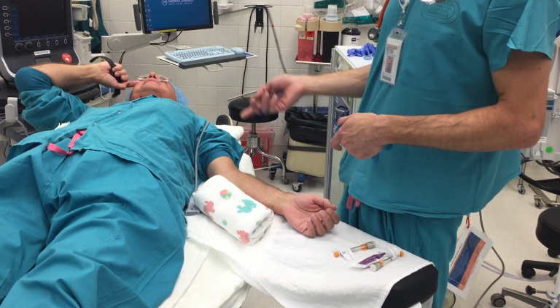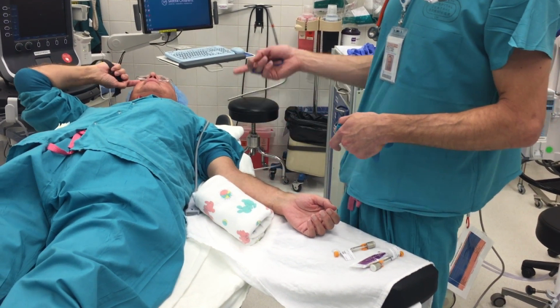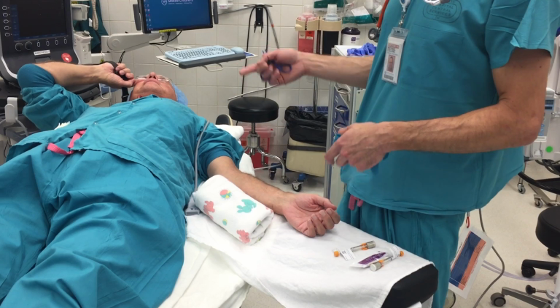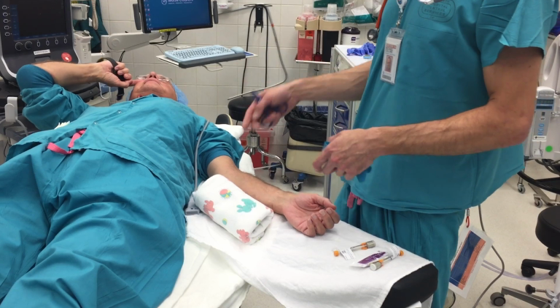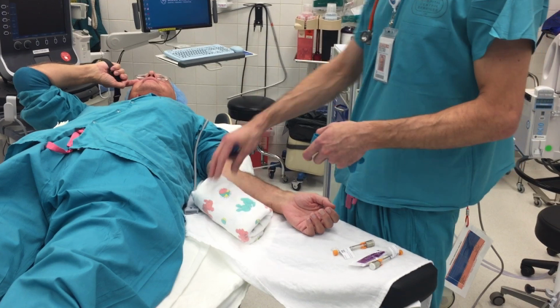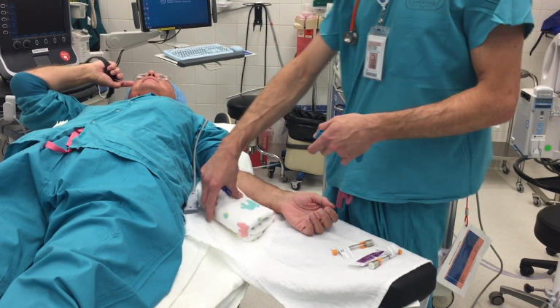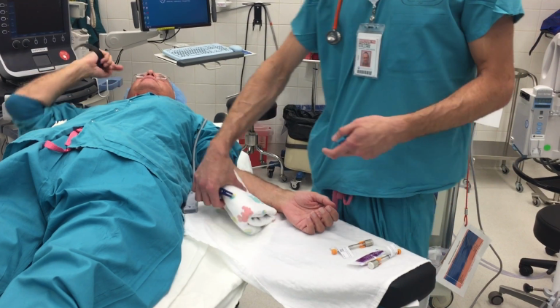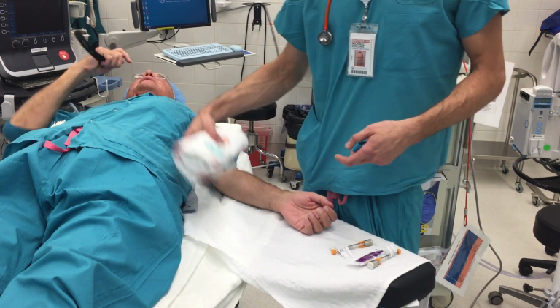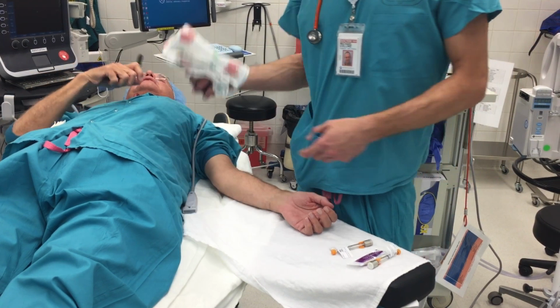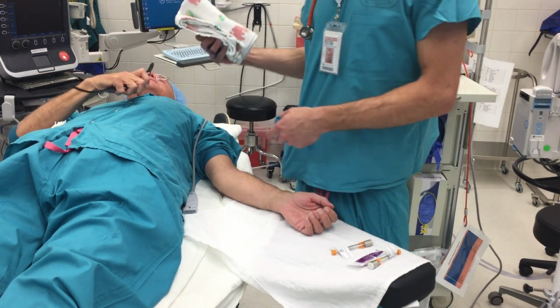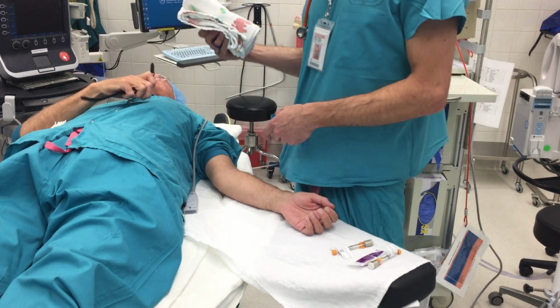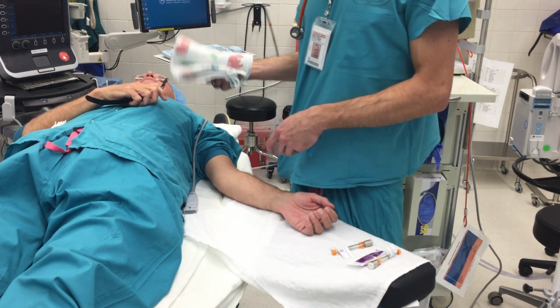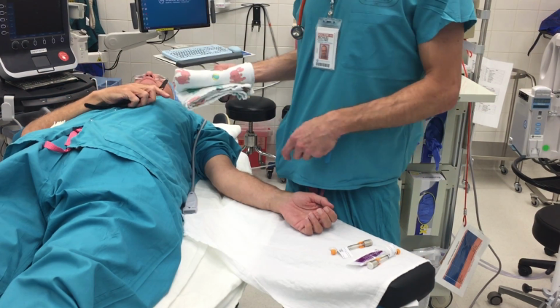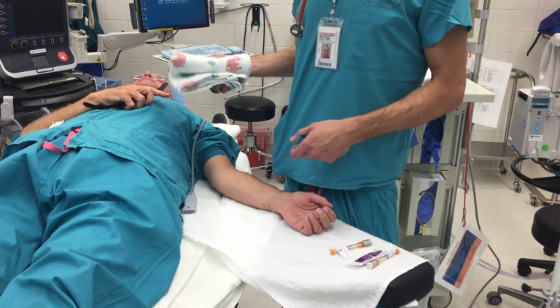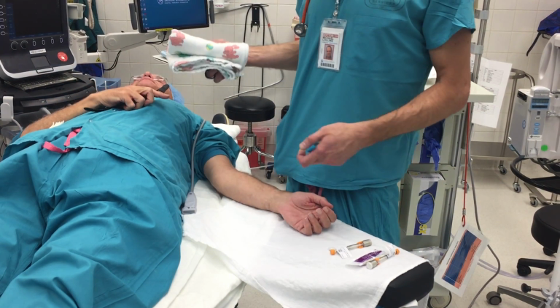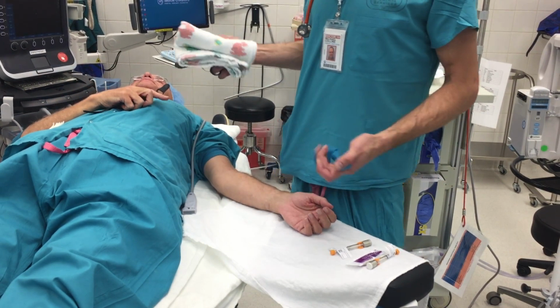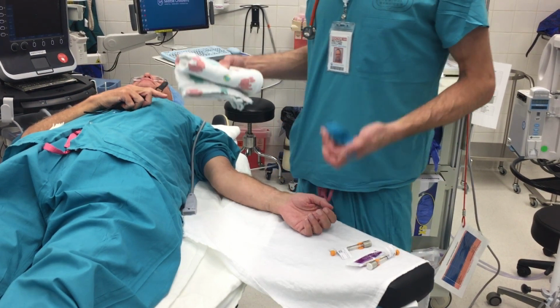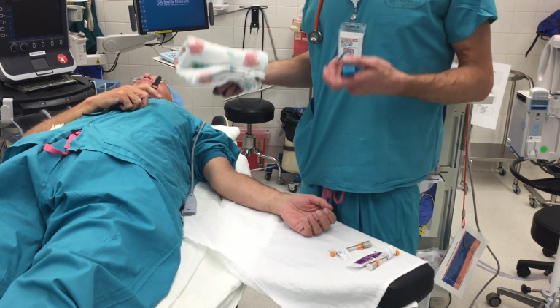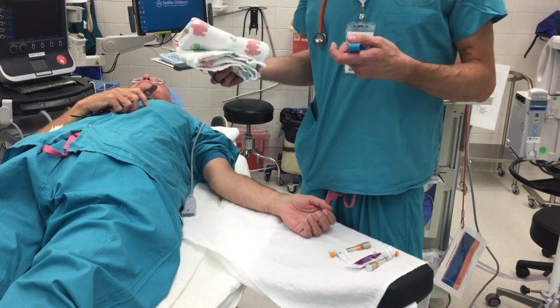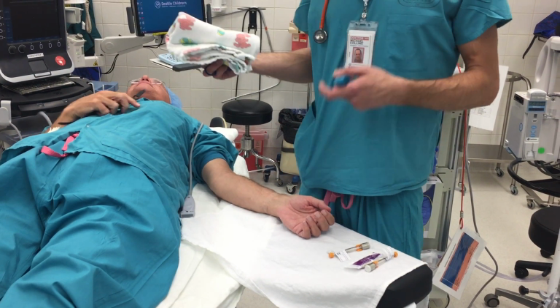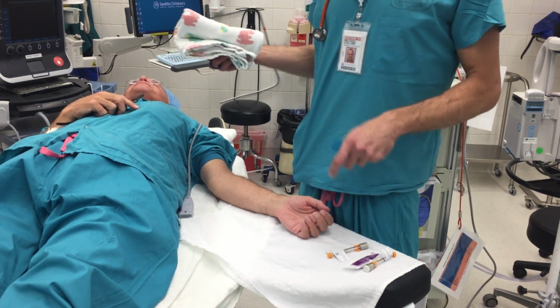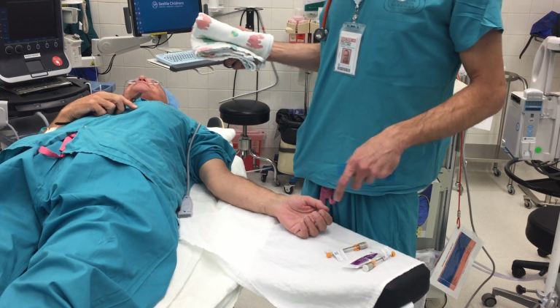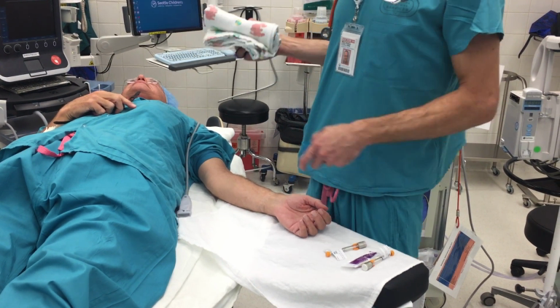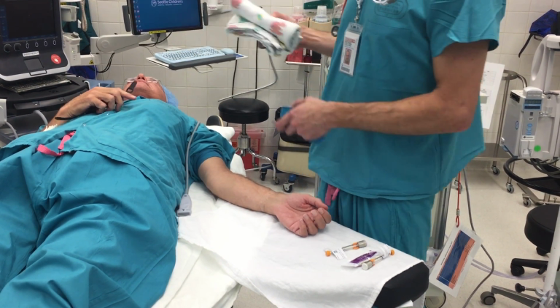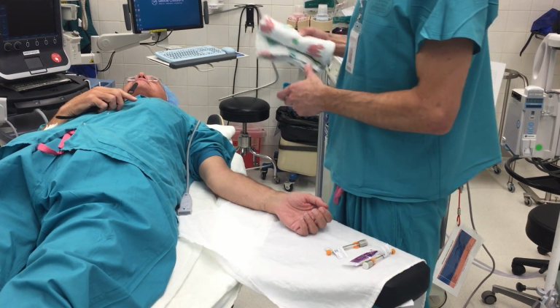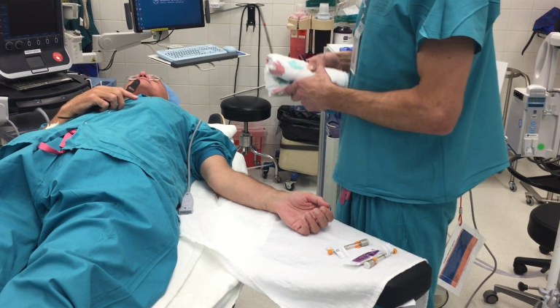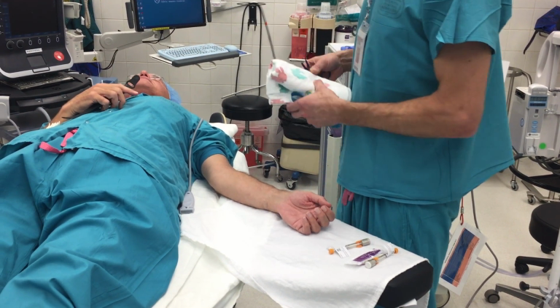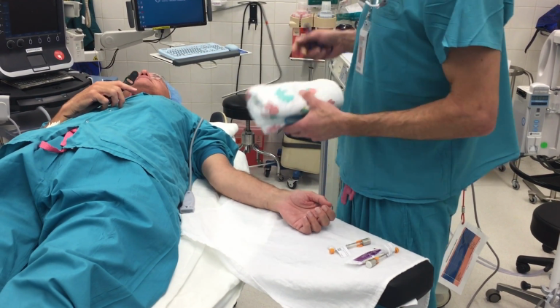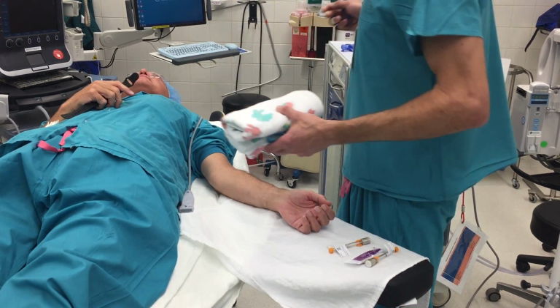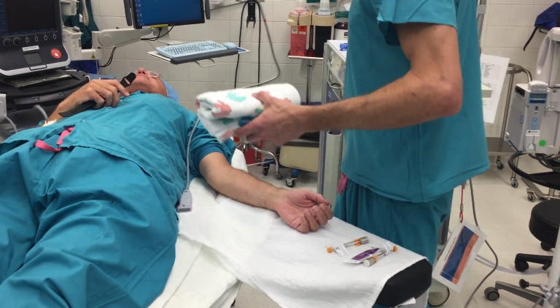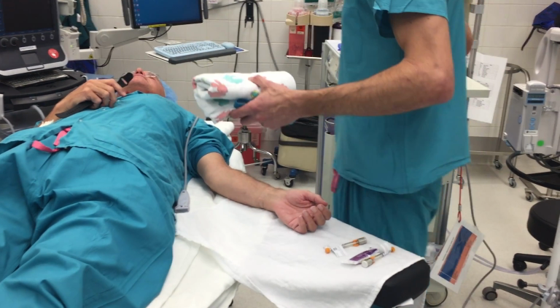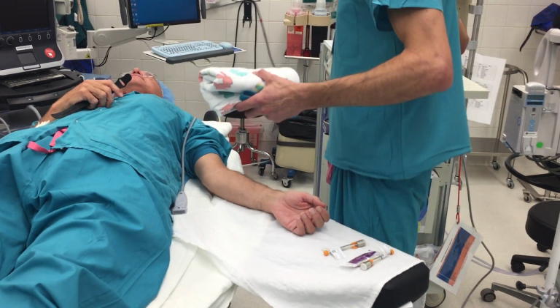I have a bolster to put underneath his arm, and I have some tape.